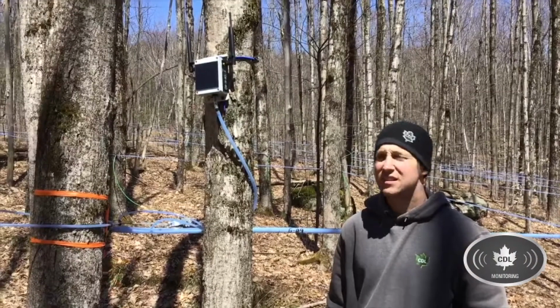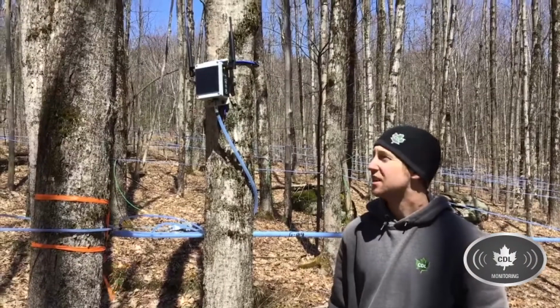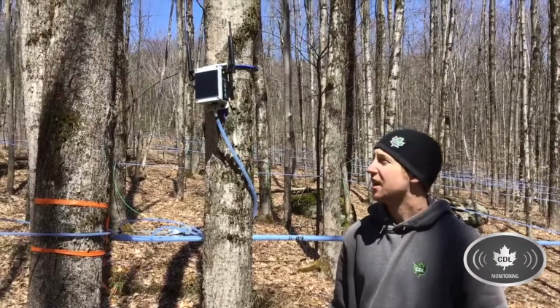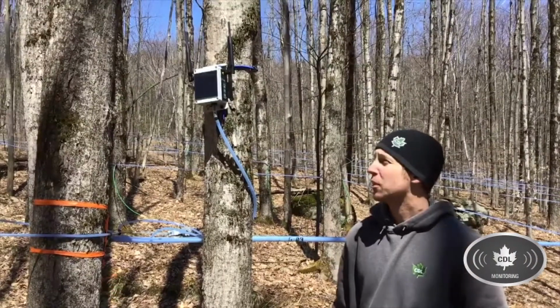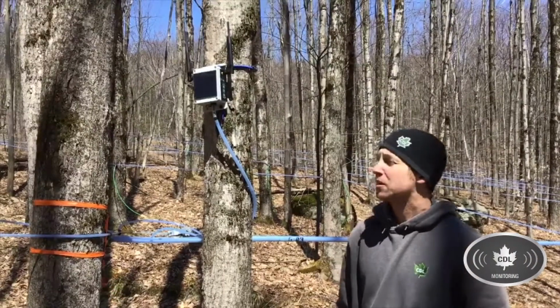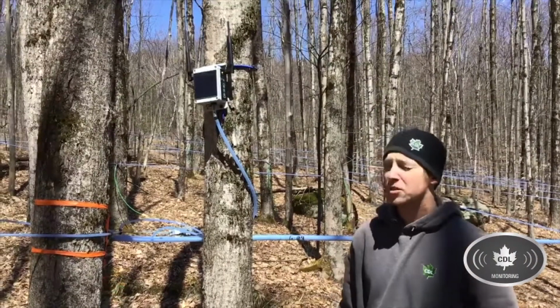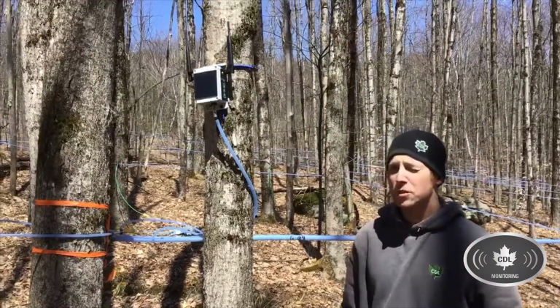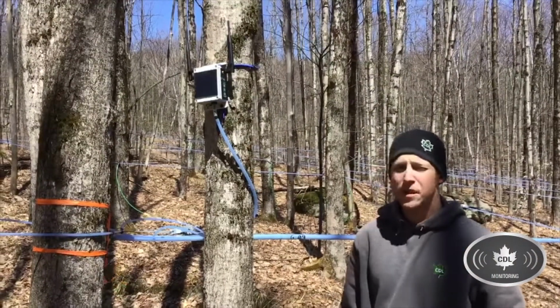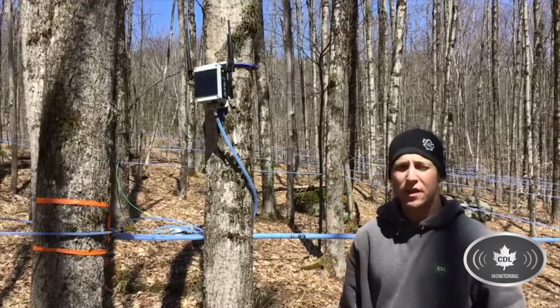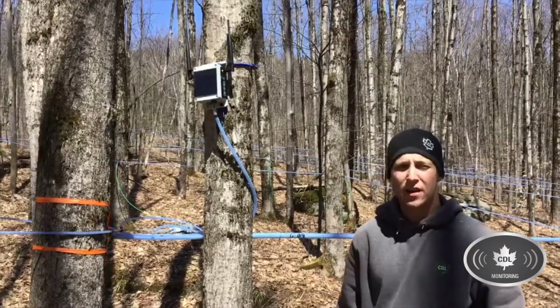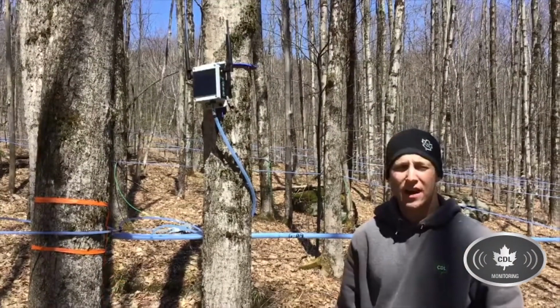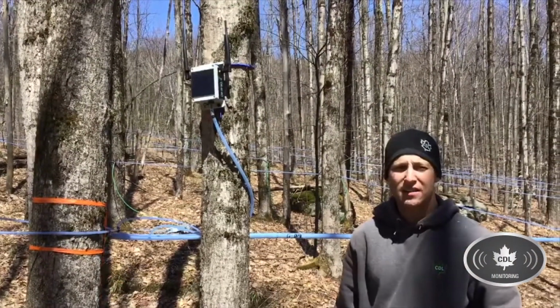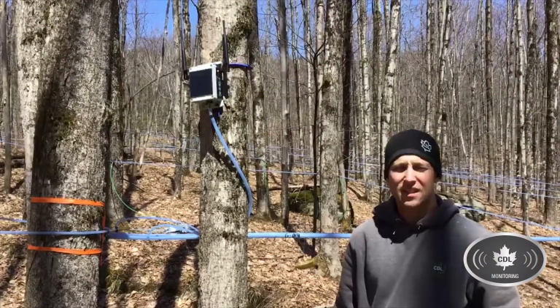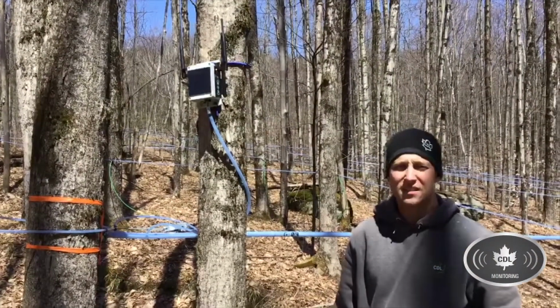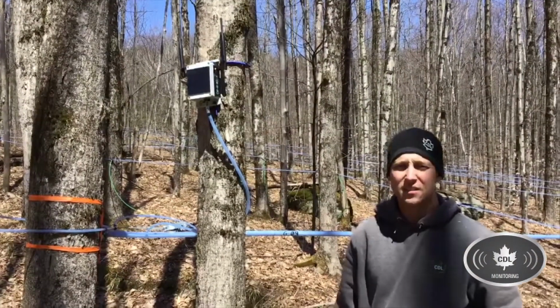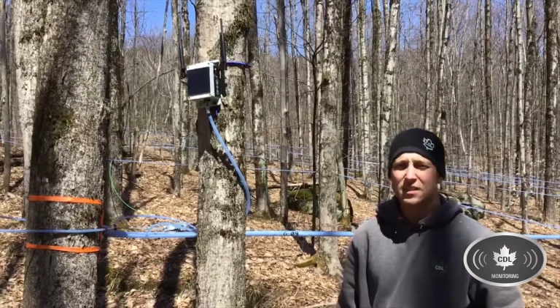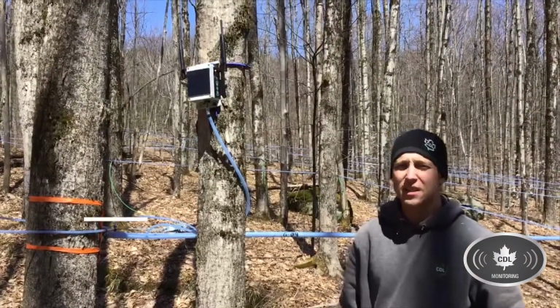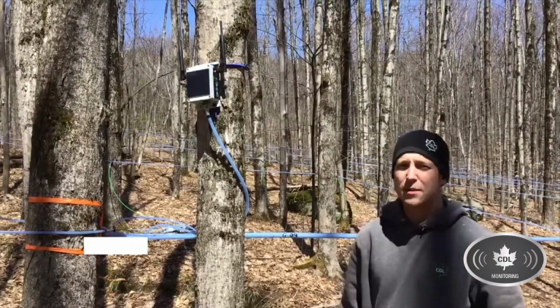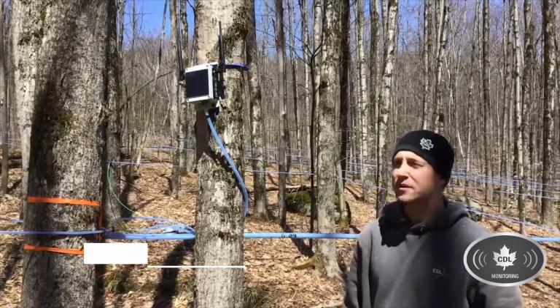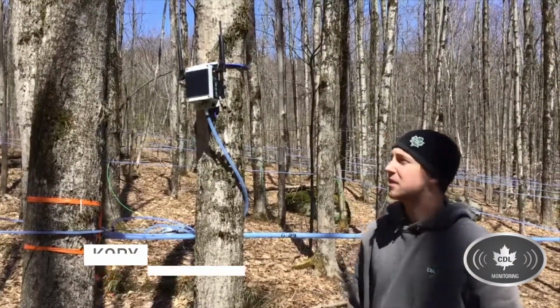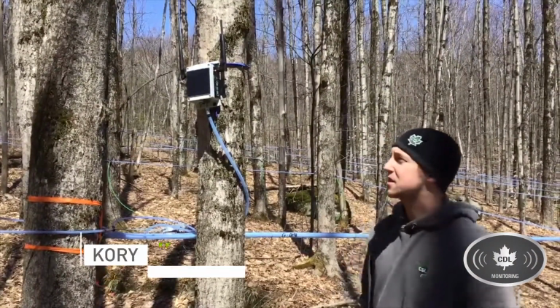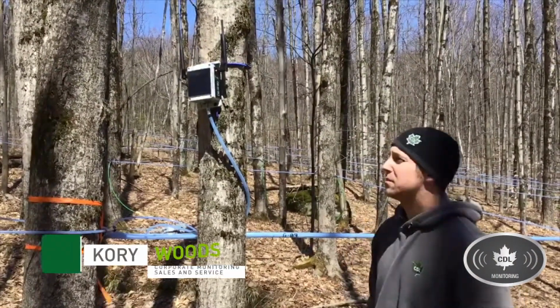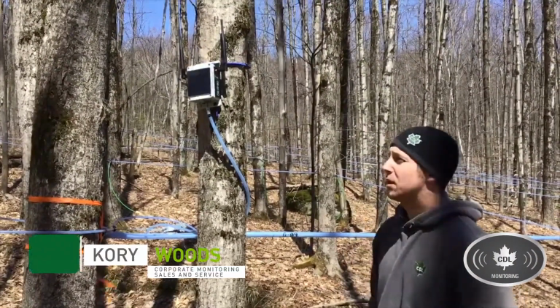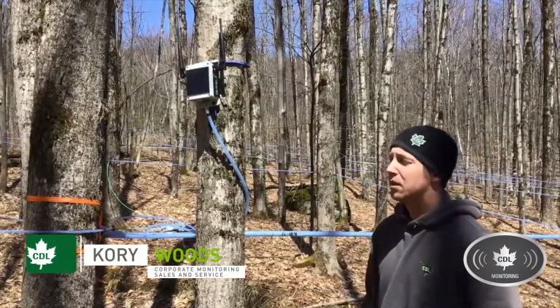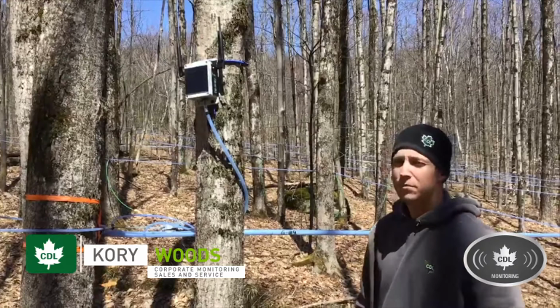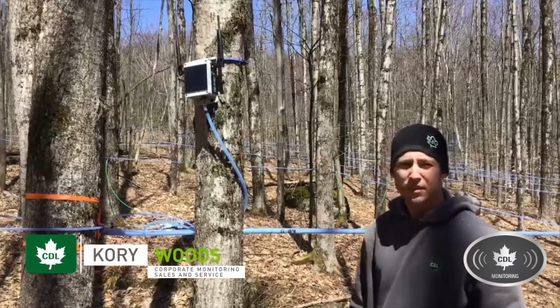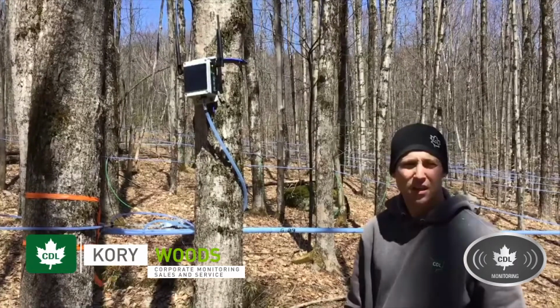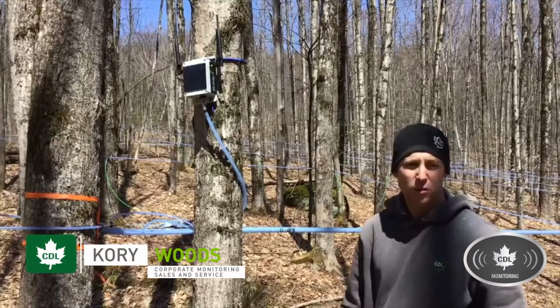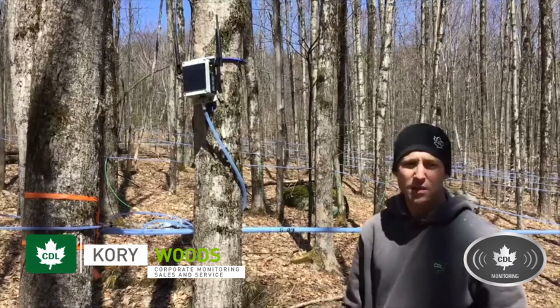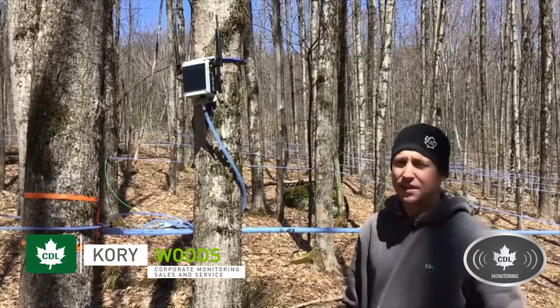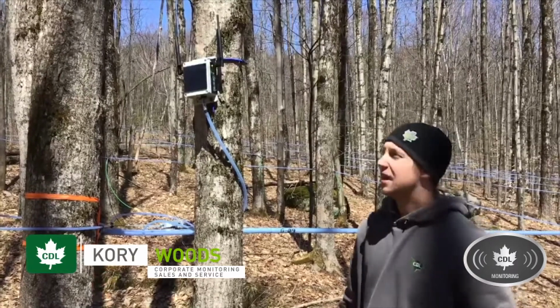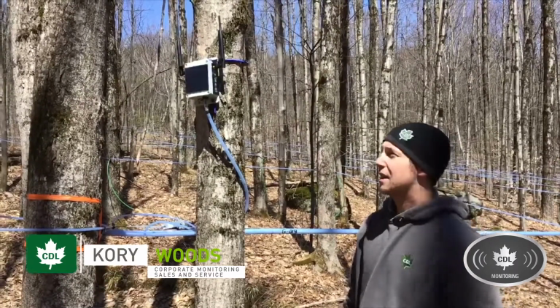Today we're going to show you a video on how to add a sensor to the CDL monitoring system with the CDL app.